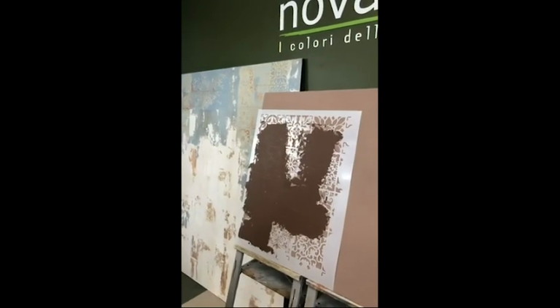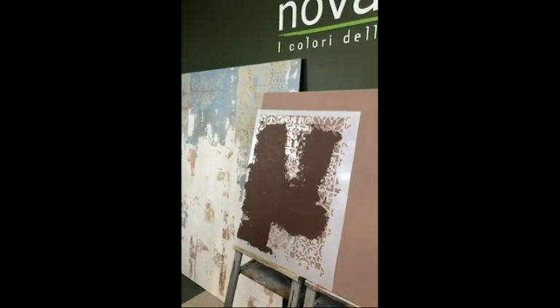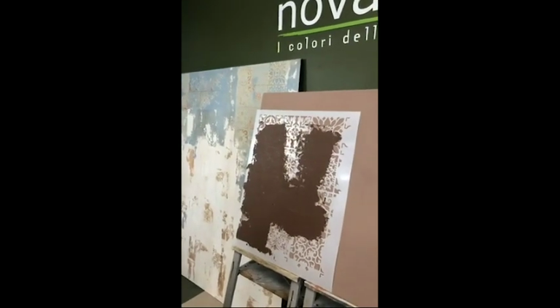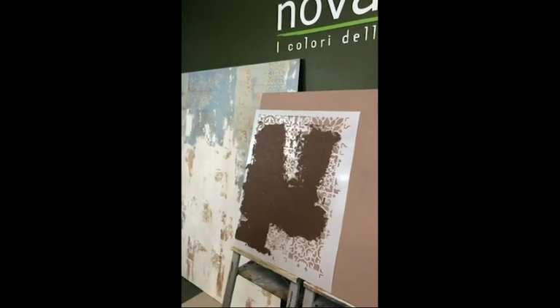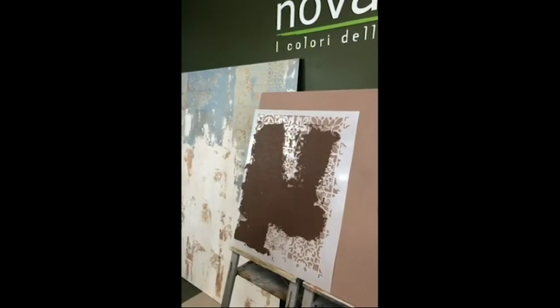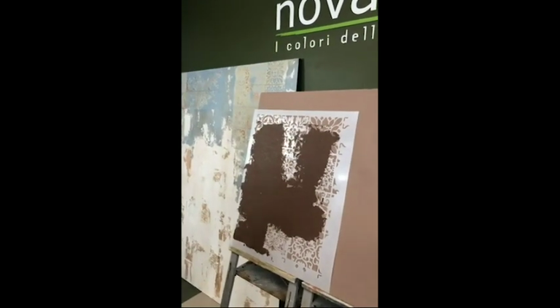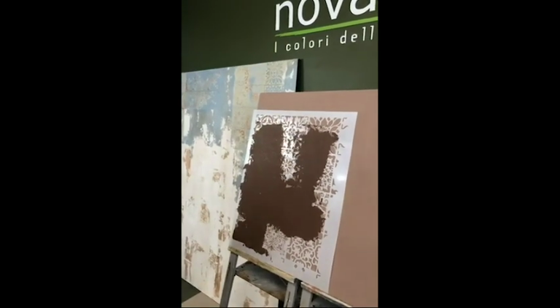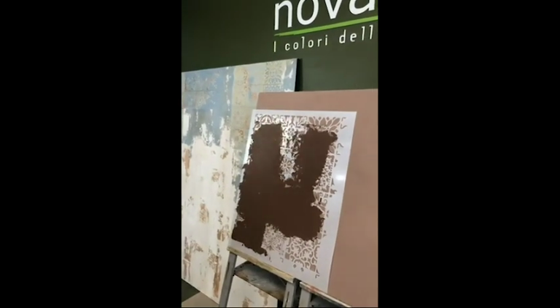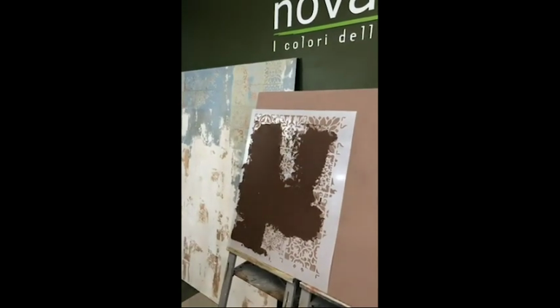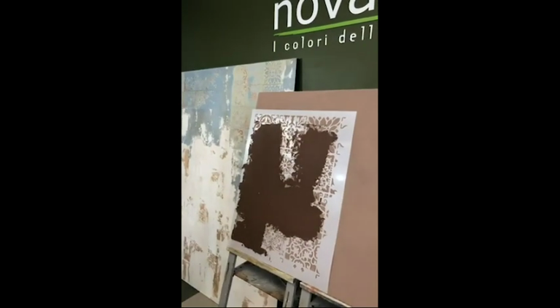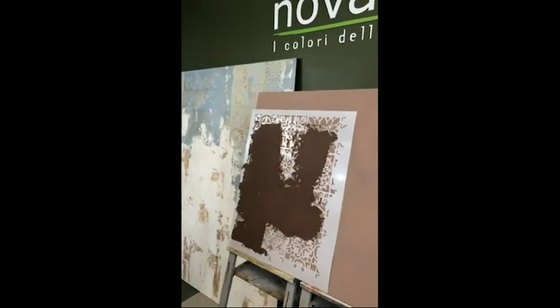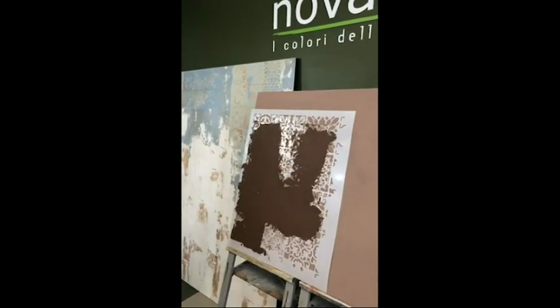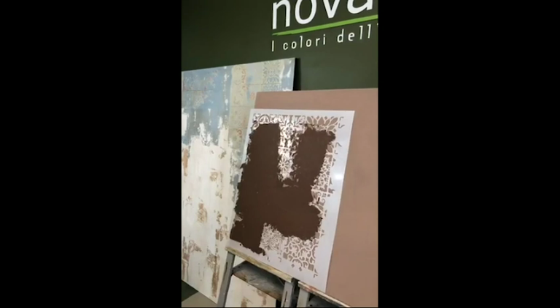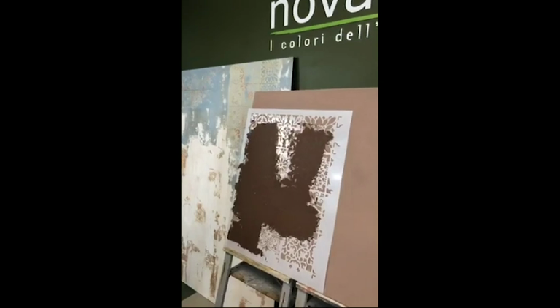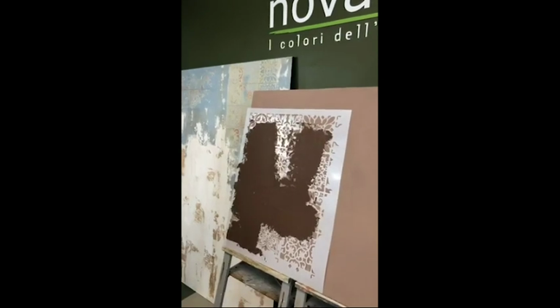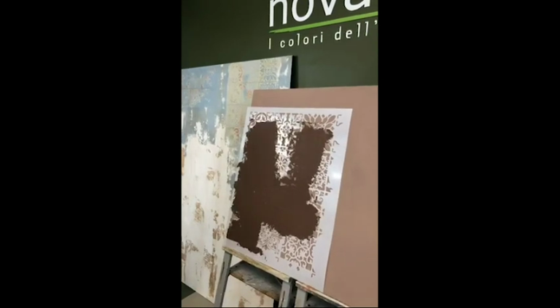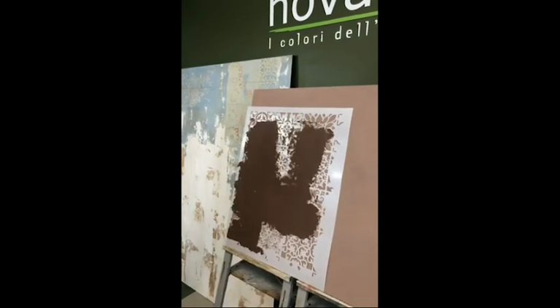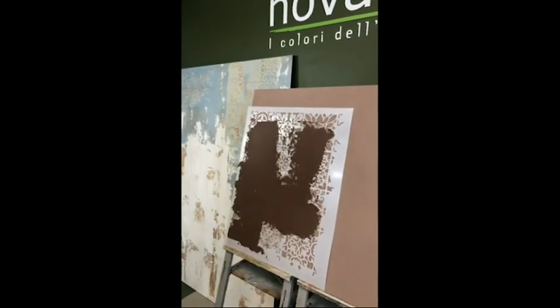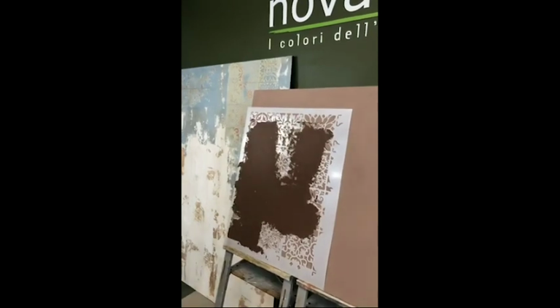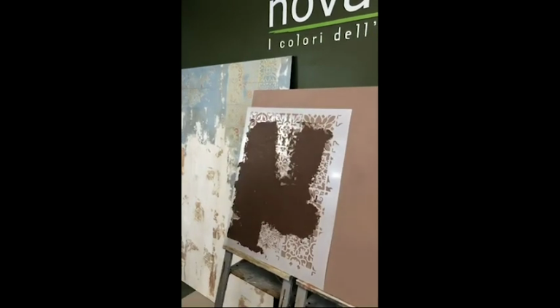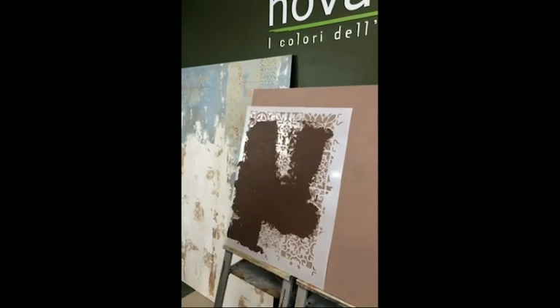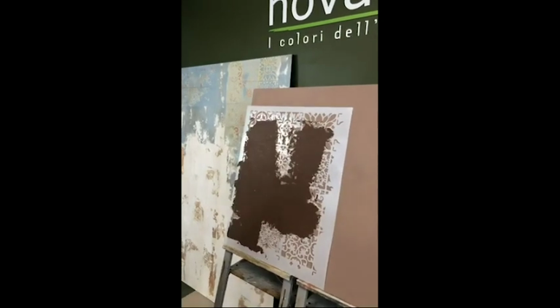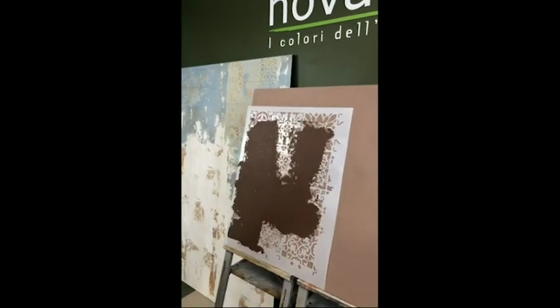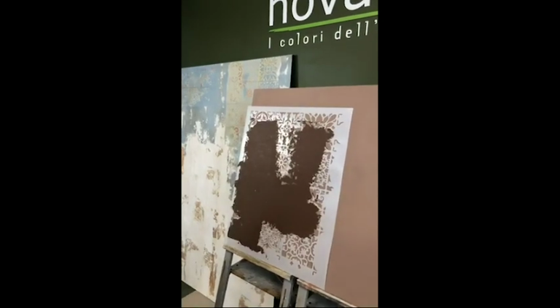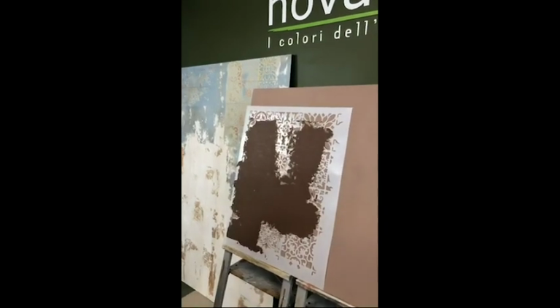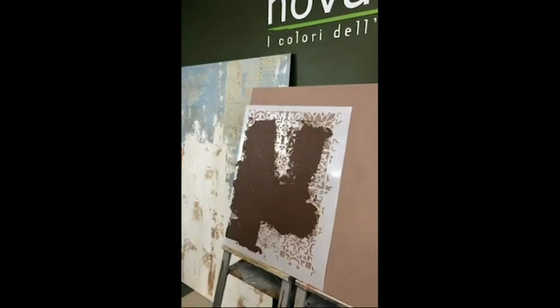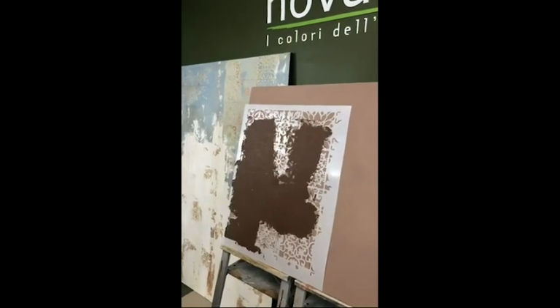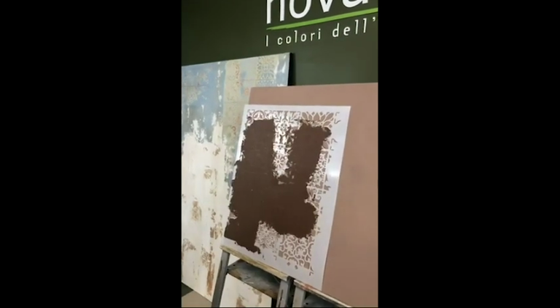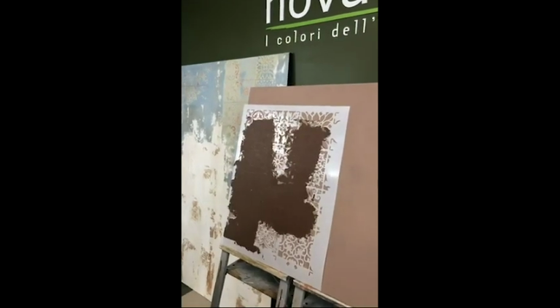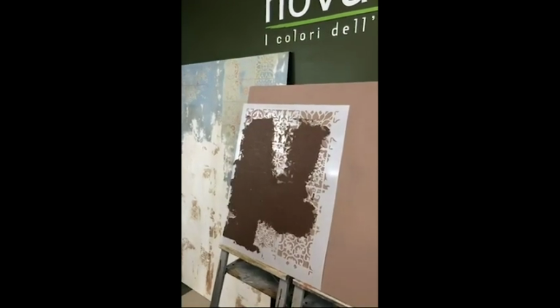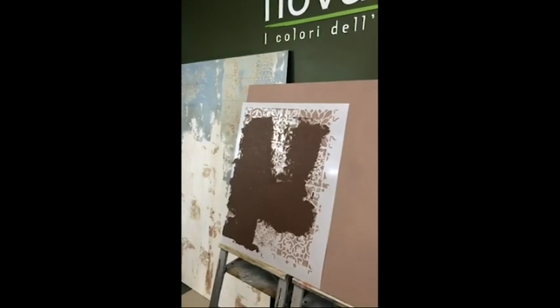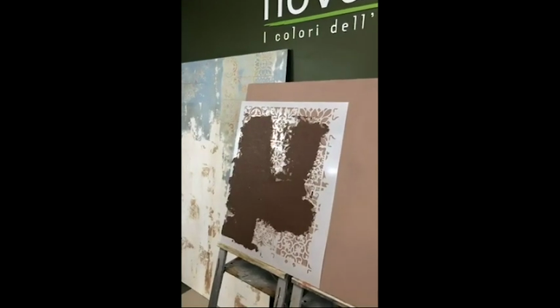We're doing the second coat with a stencil. It's a beautiful stencil.